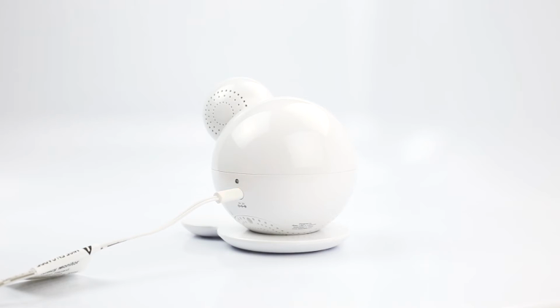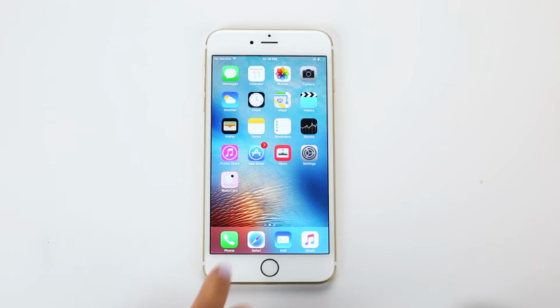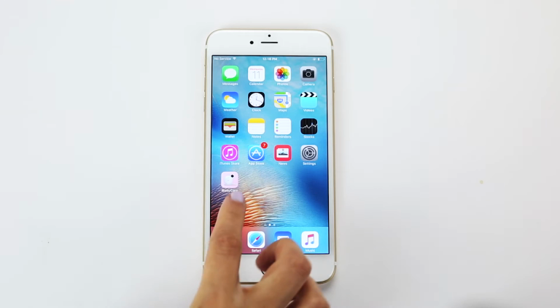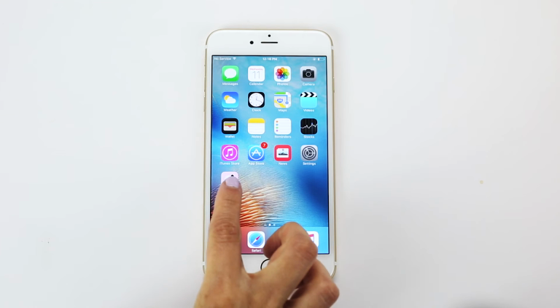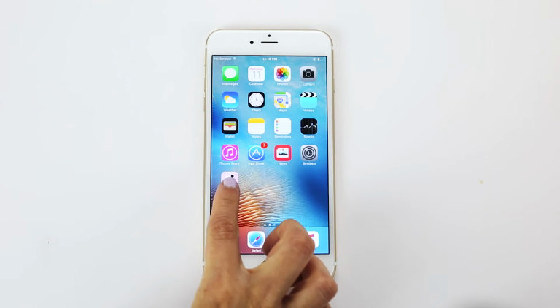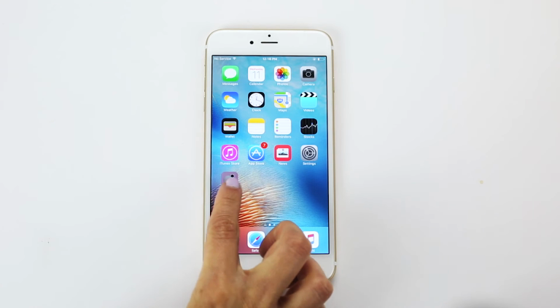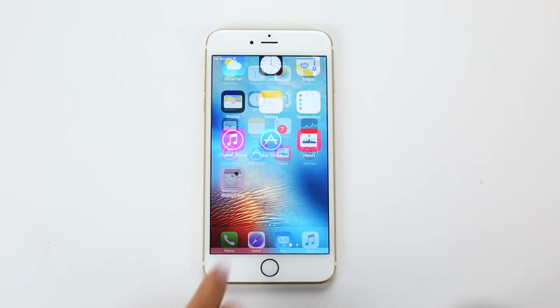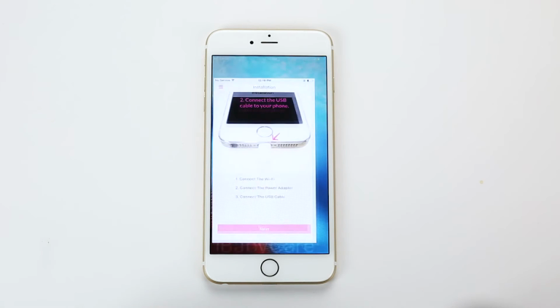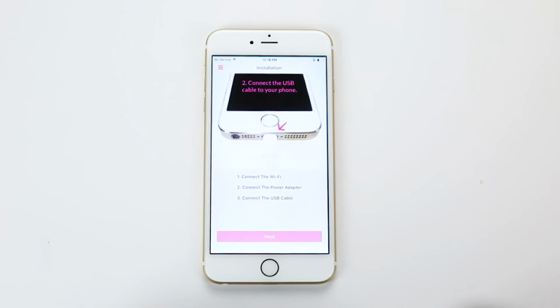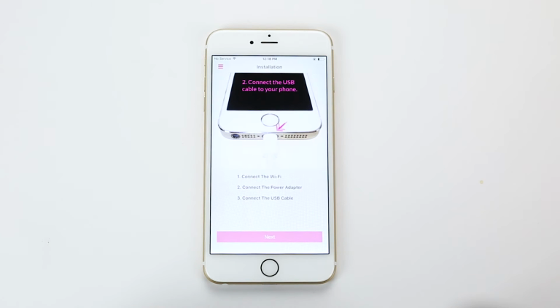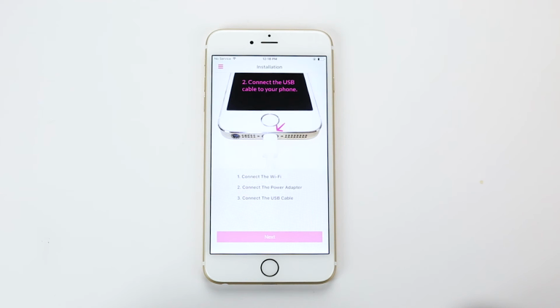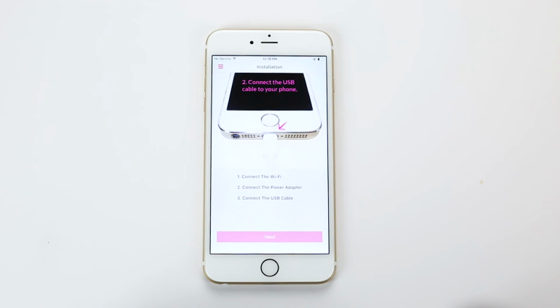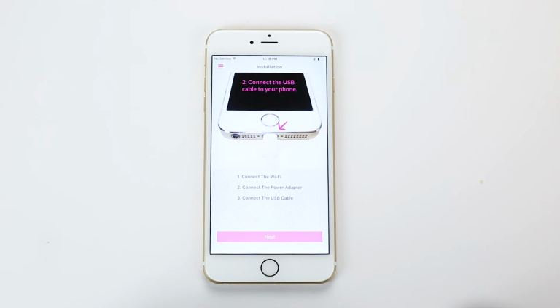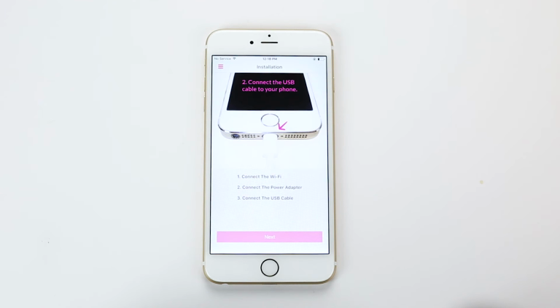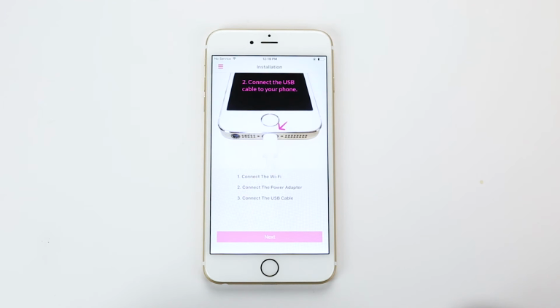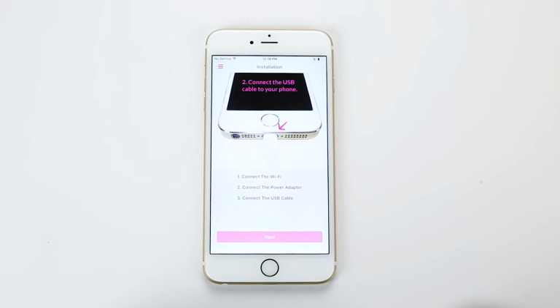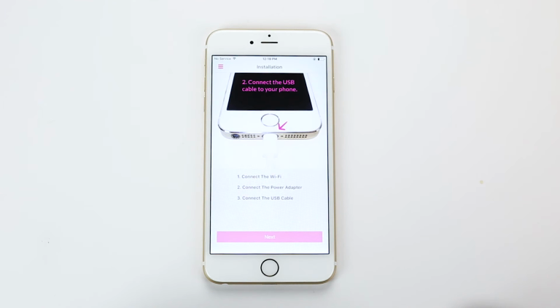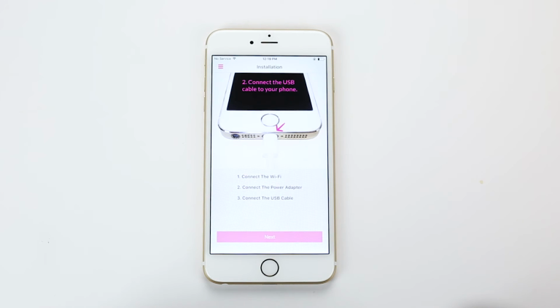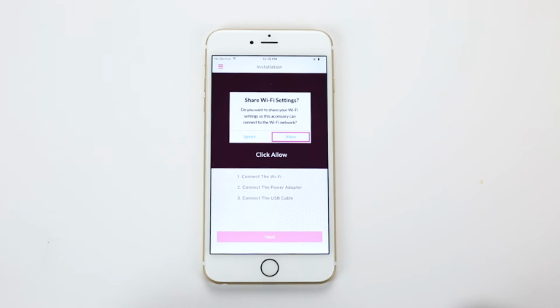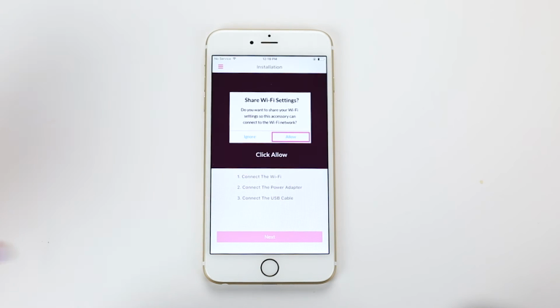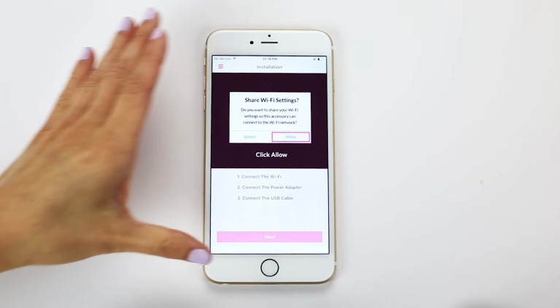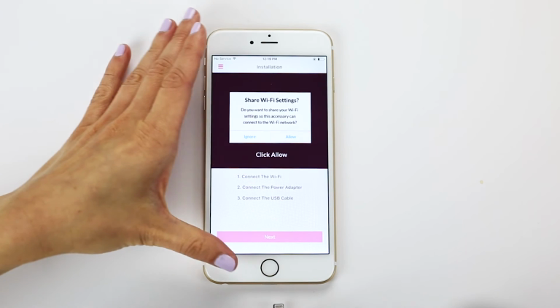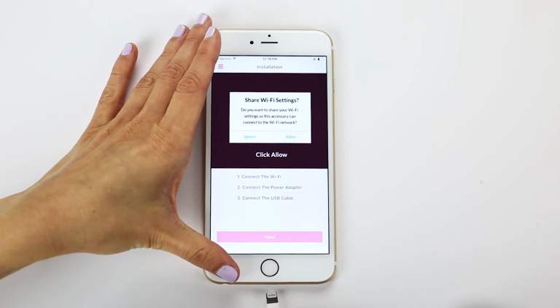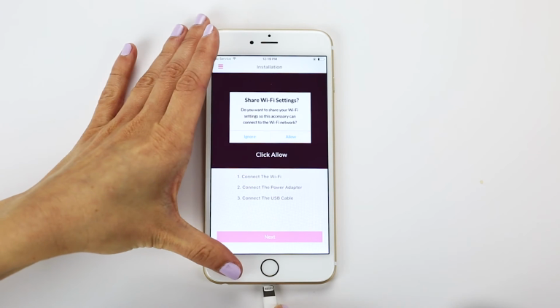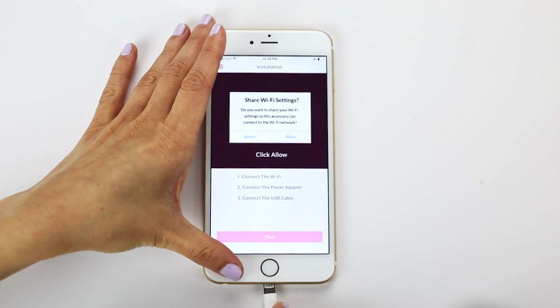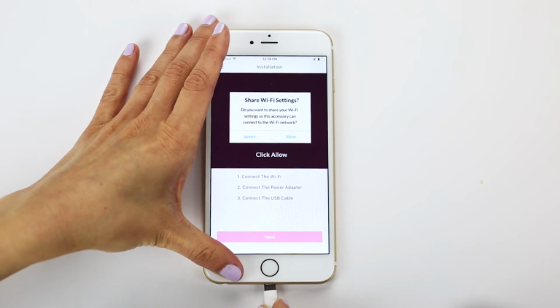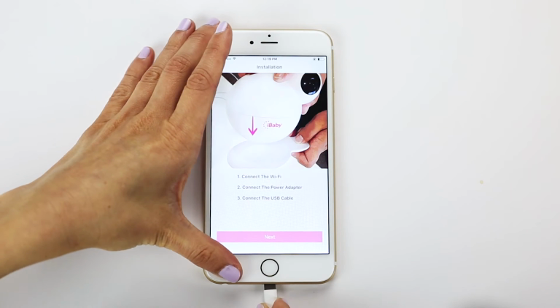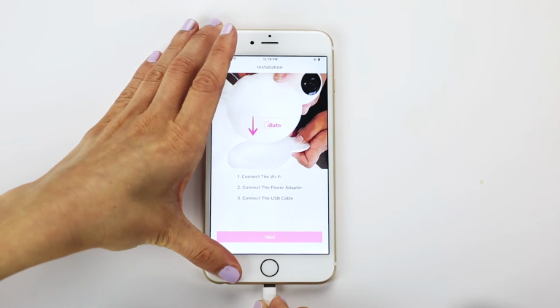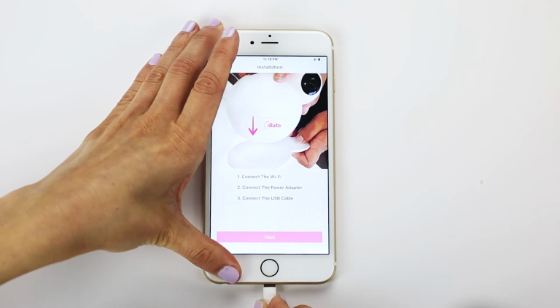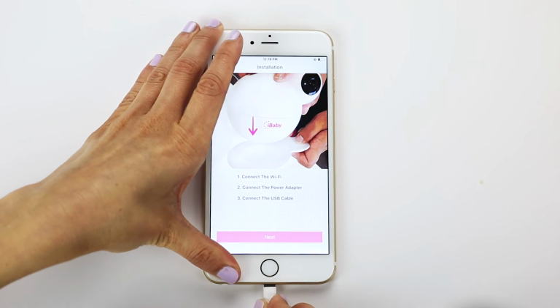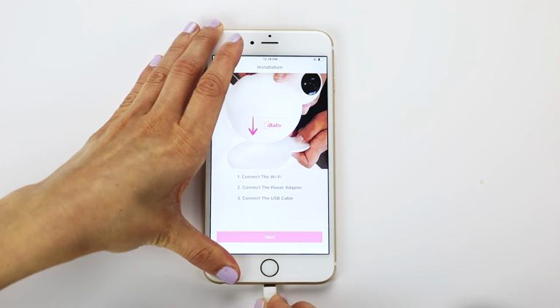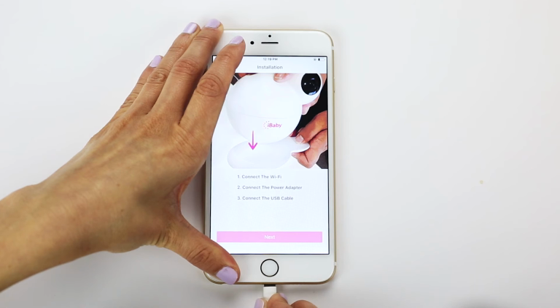Launch the app and create an account. Connect the monitor and your mobile device with the USB cable.